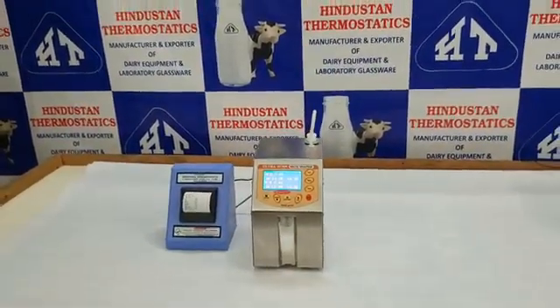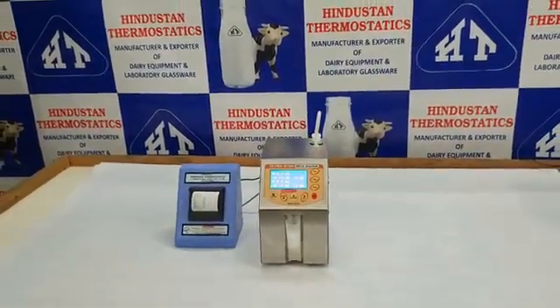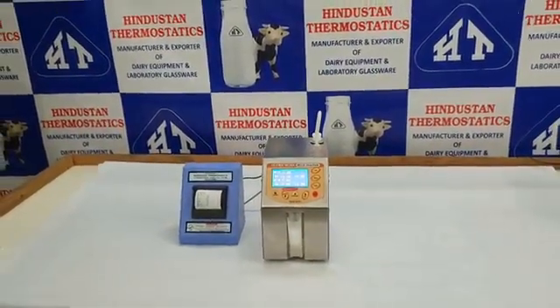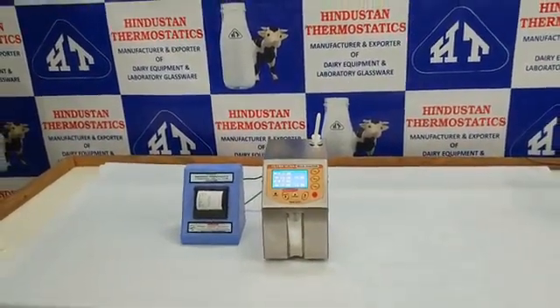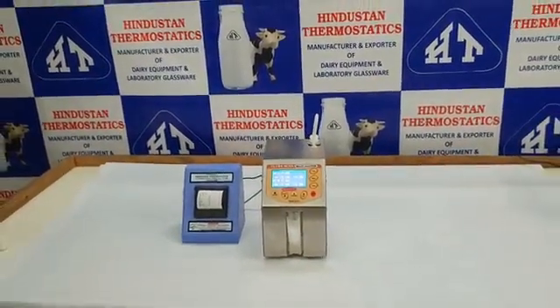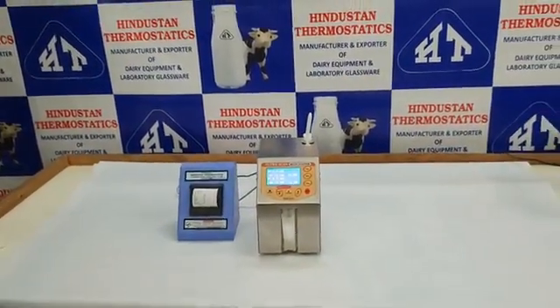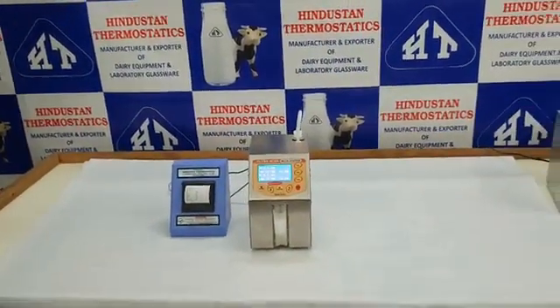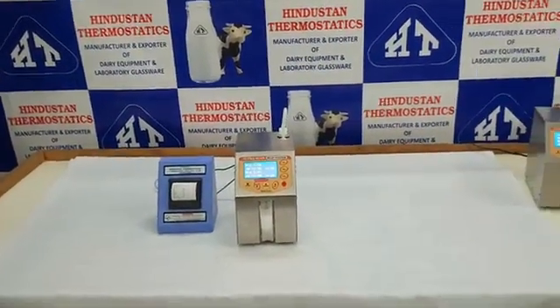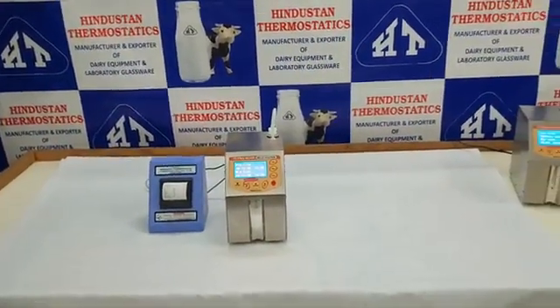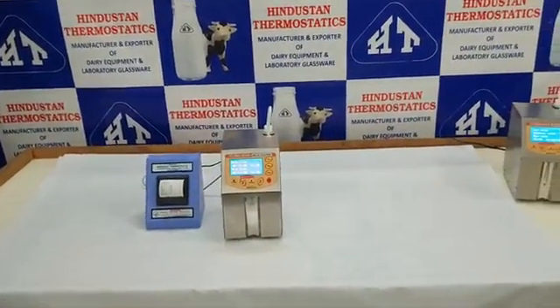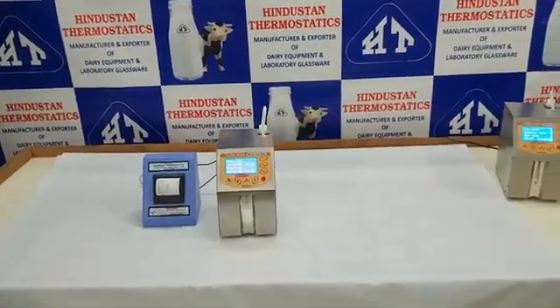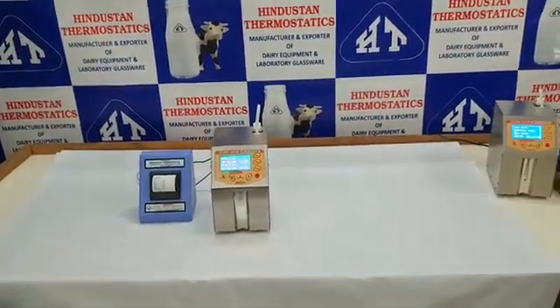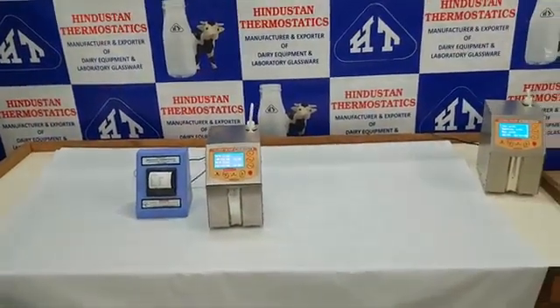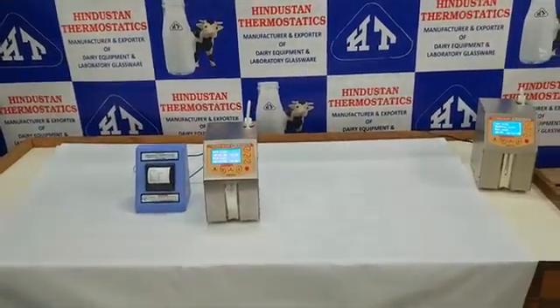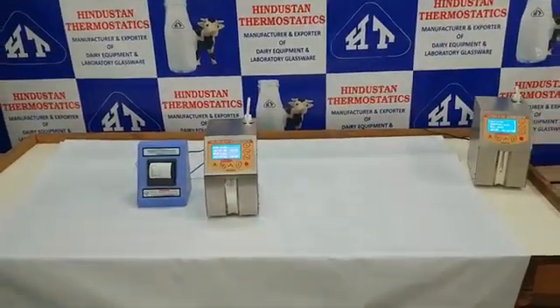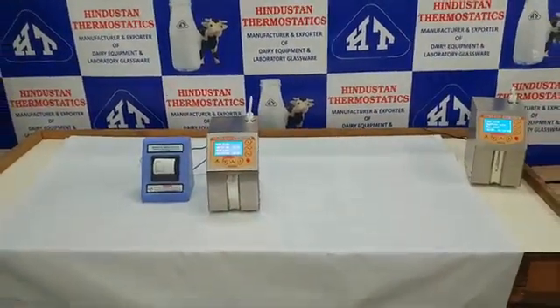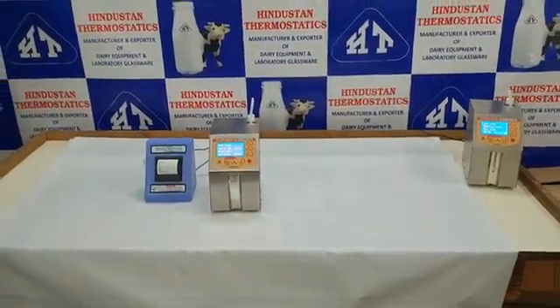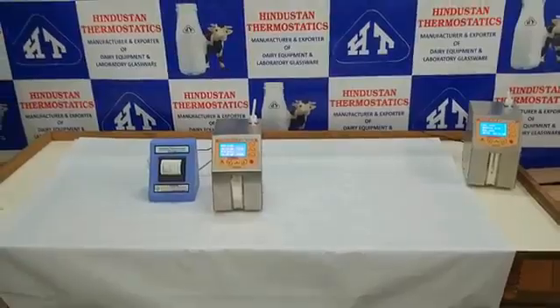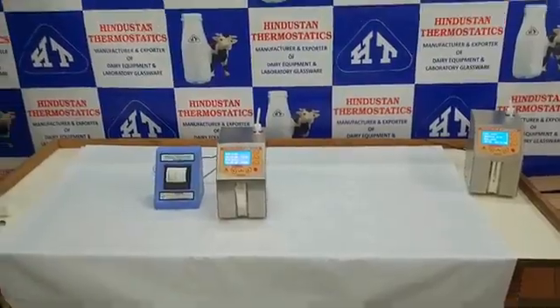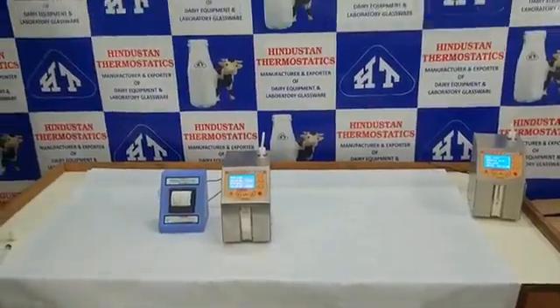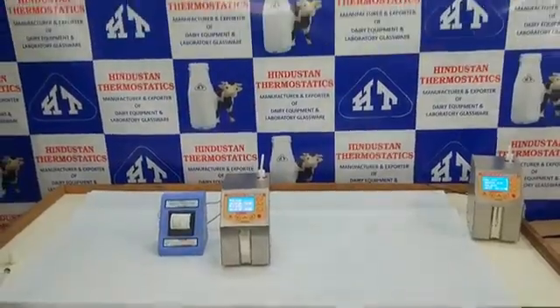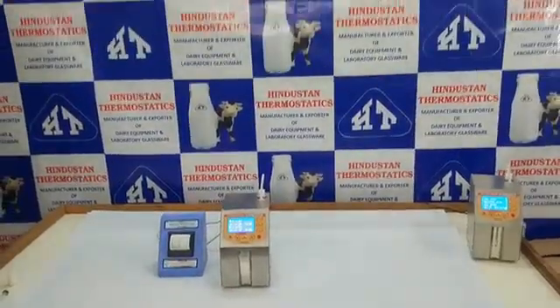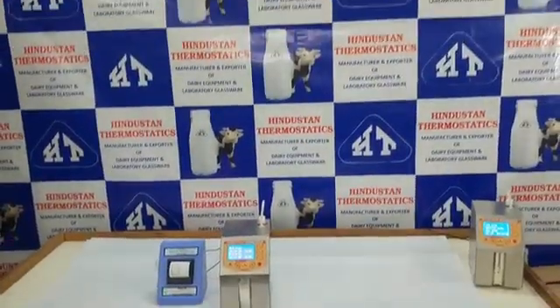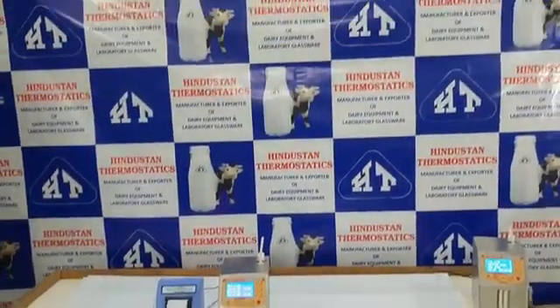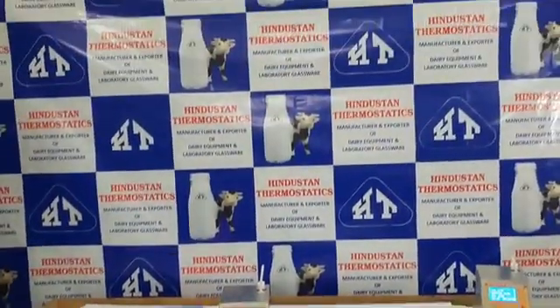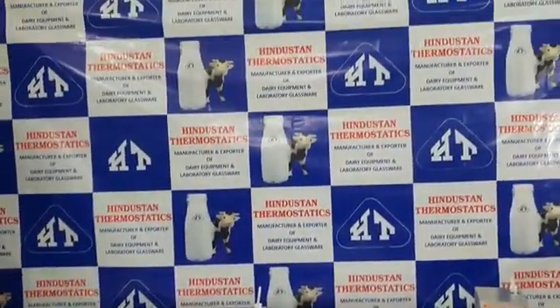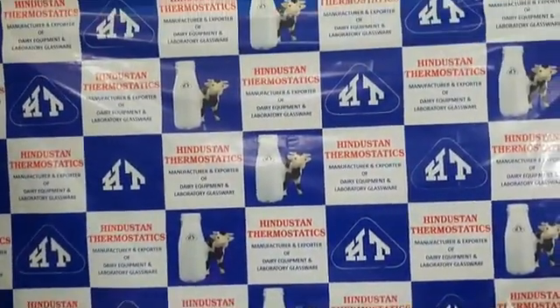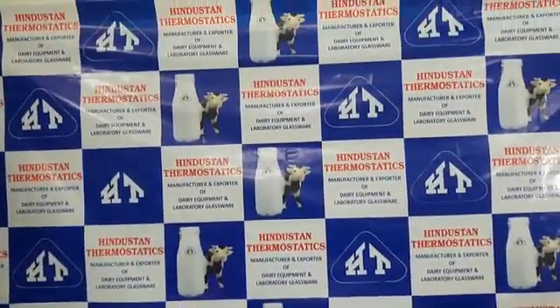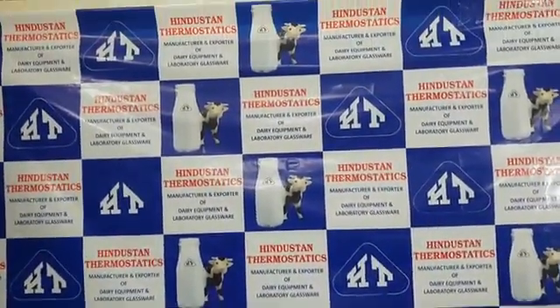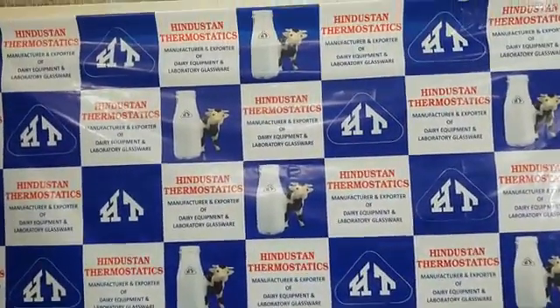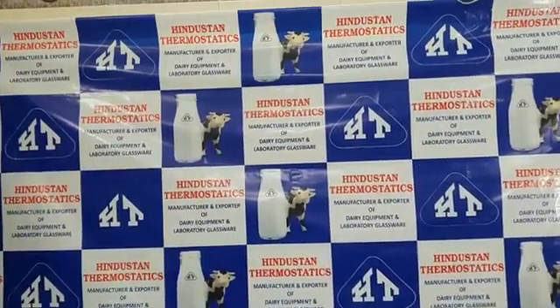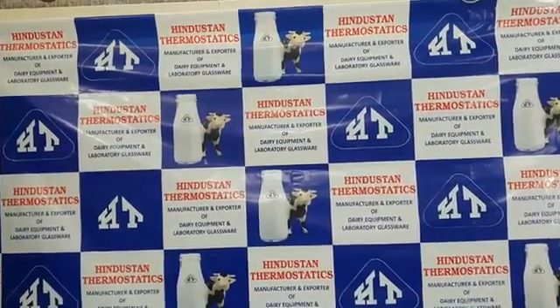This was all about the Ultrascan milk analyzer. For more updates on all dairy equipment, subscribe to our YouTube channel. Here are all our contact details.